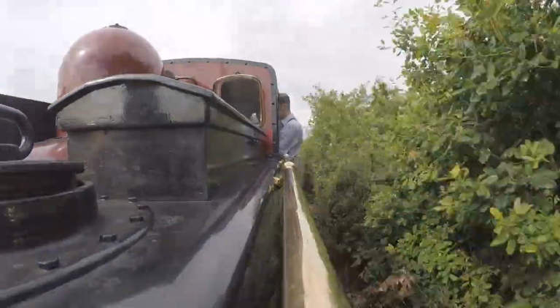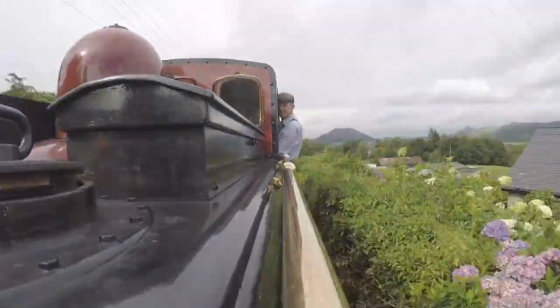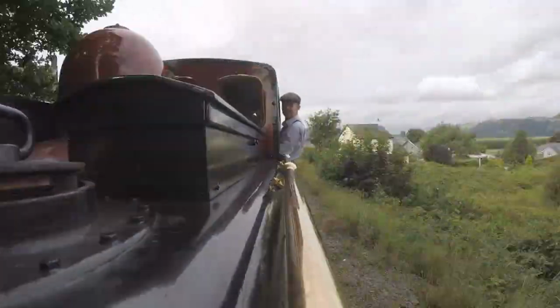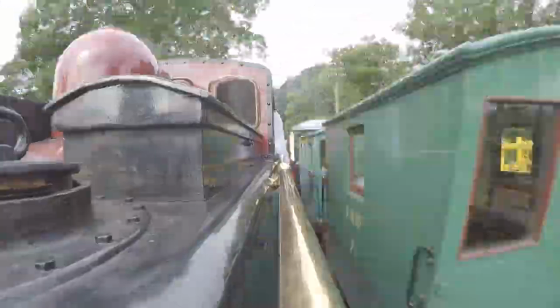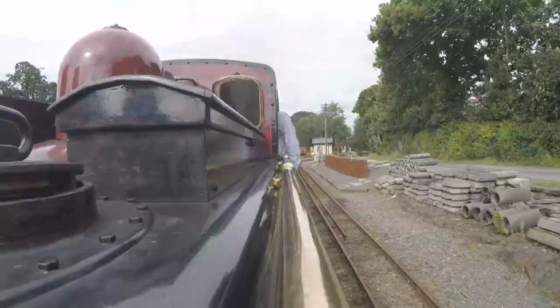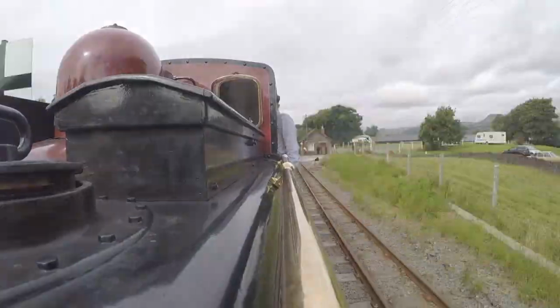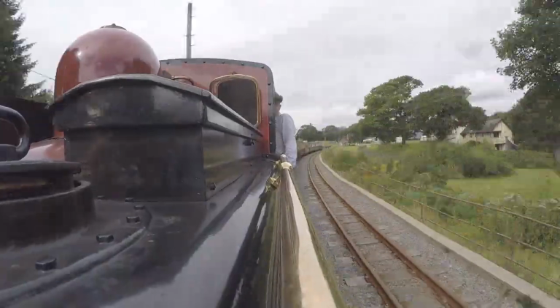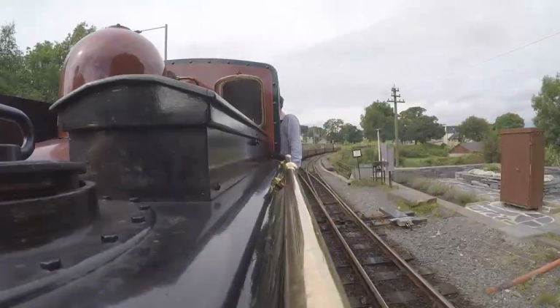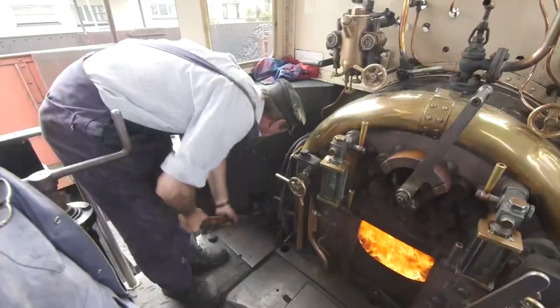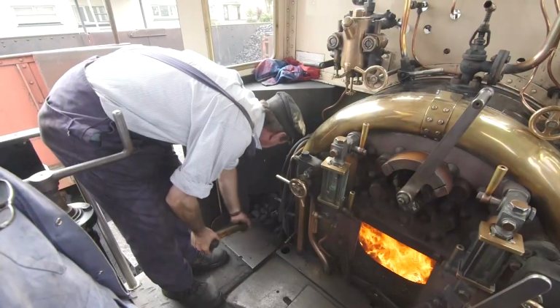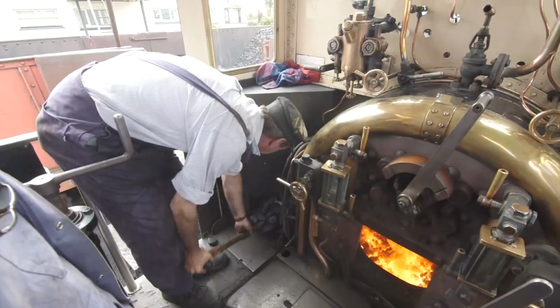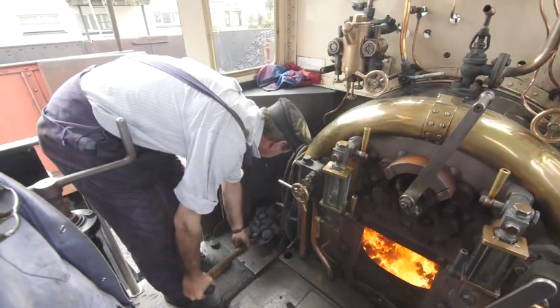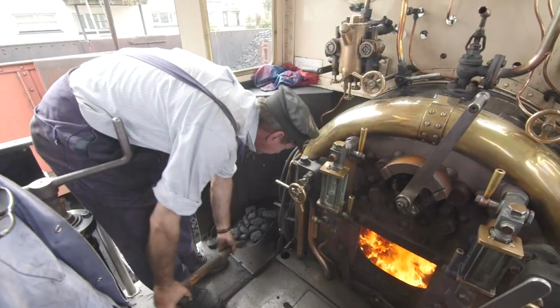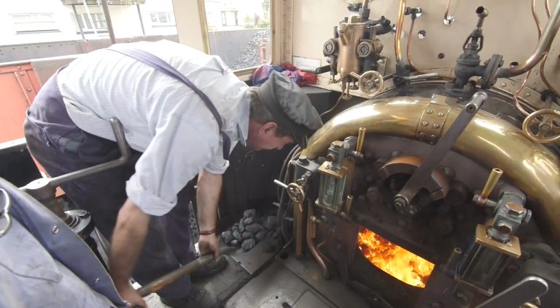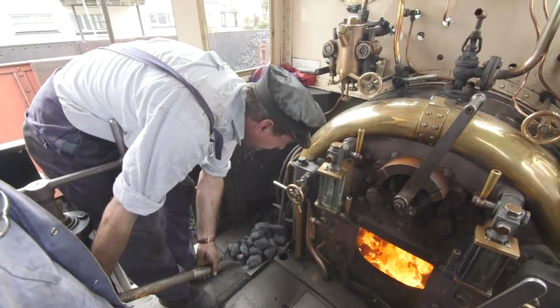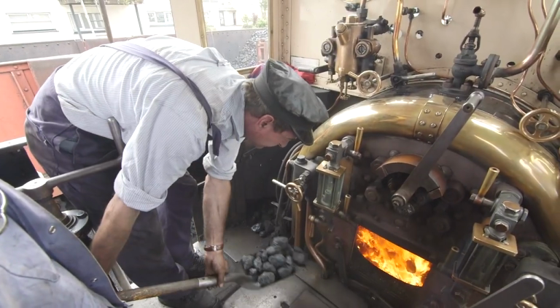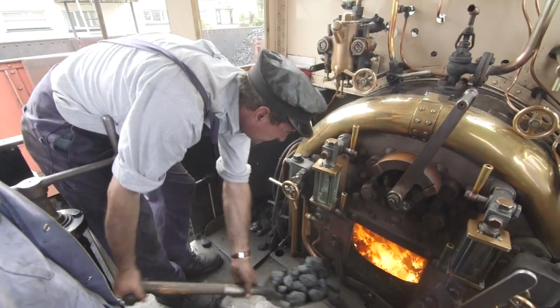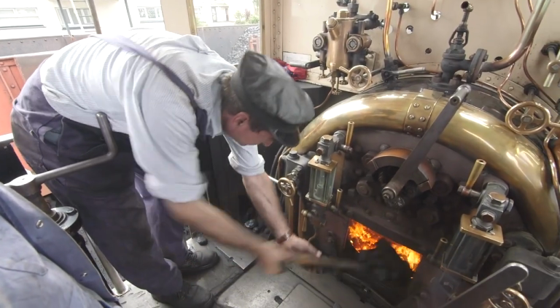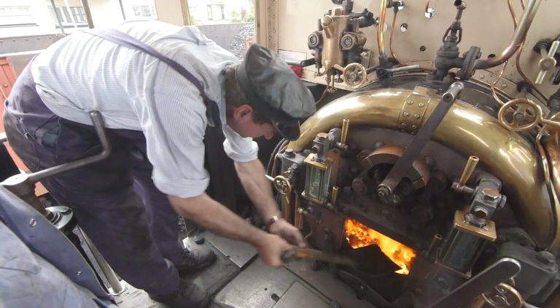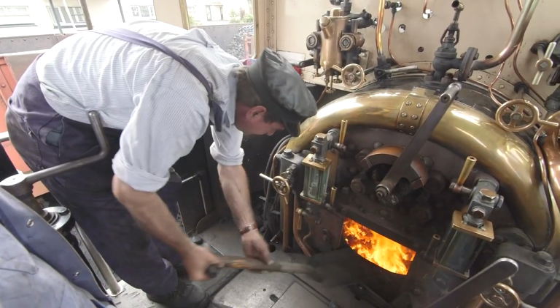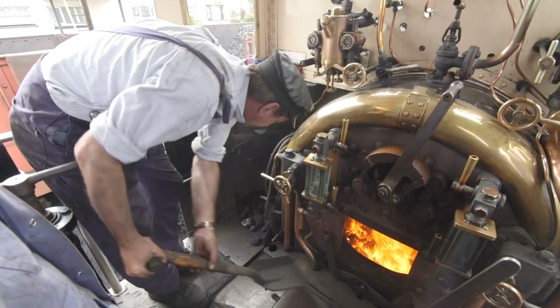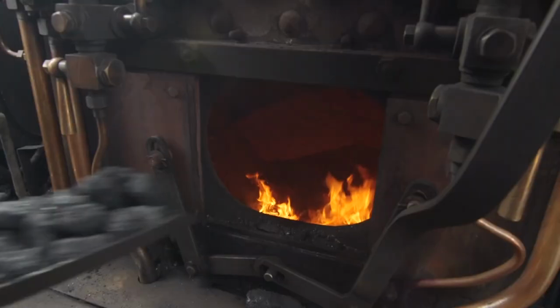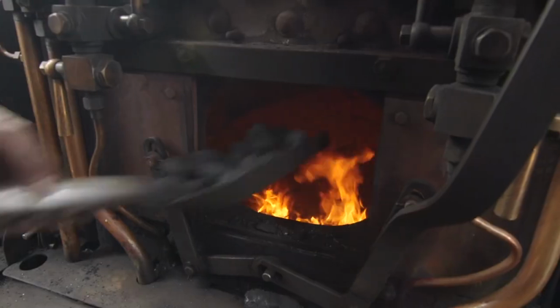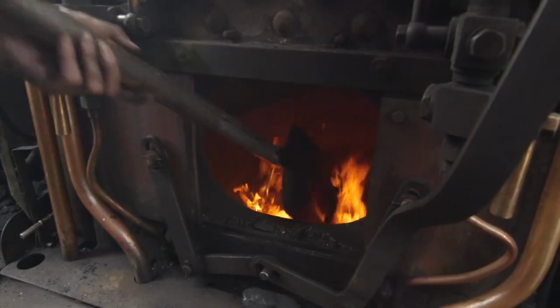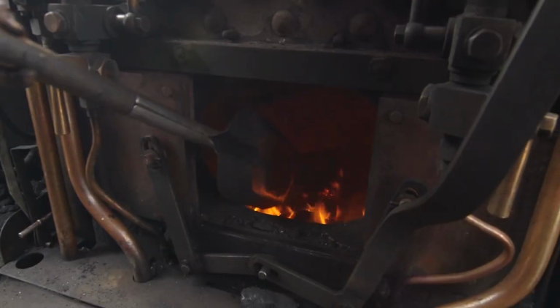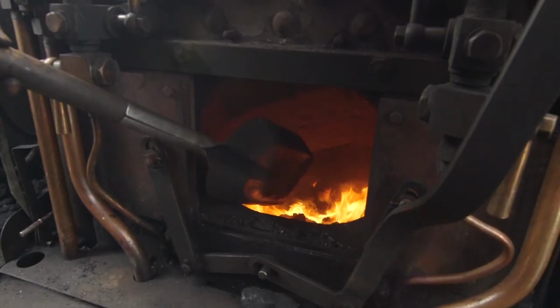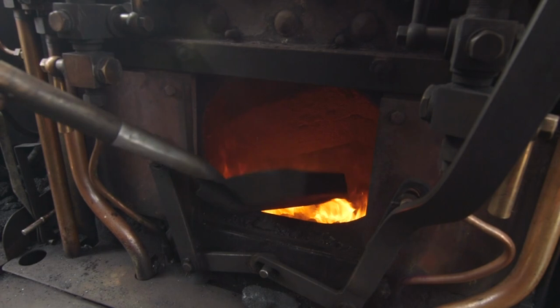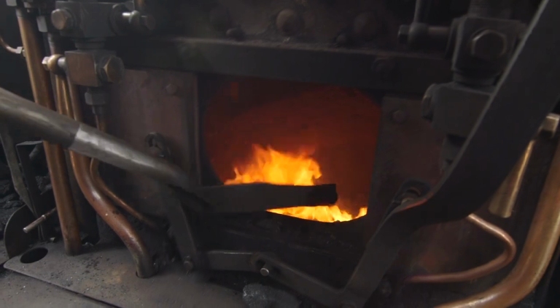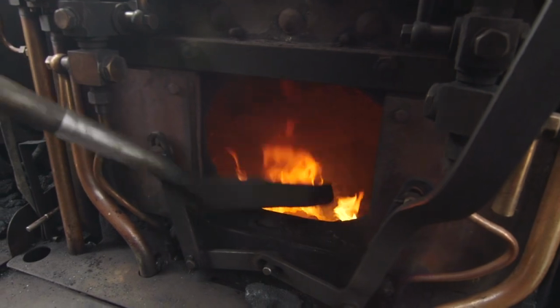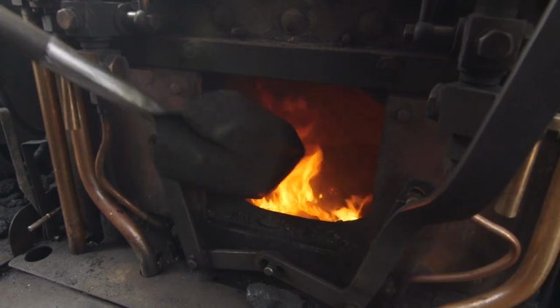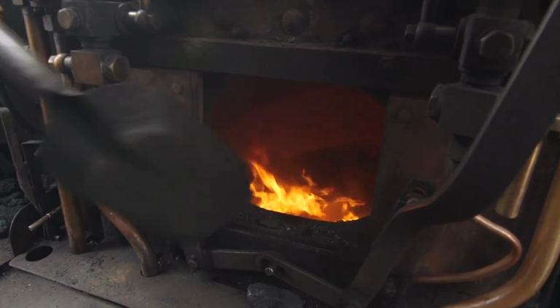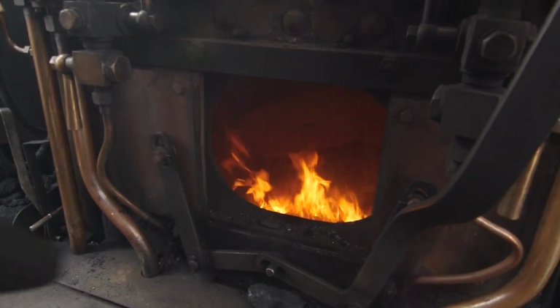Steam trains run on coal, and the fireman has to shovel lots of it into the firebox to keep the engine running!